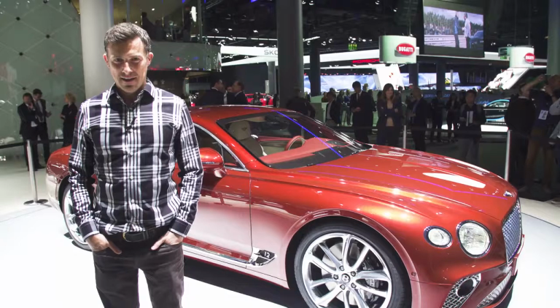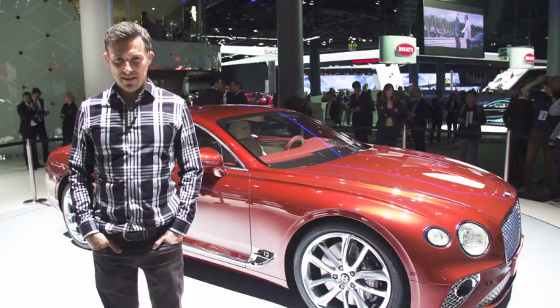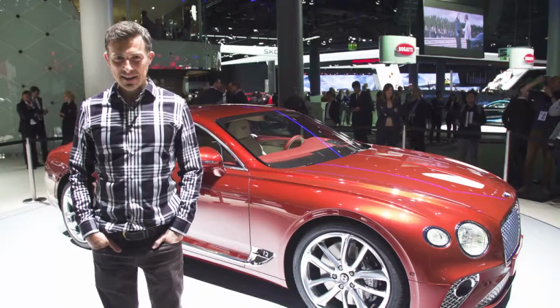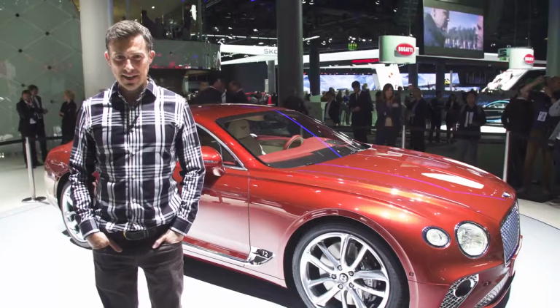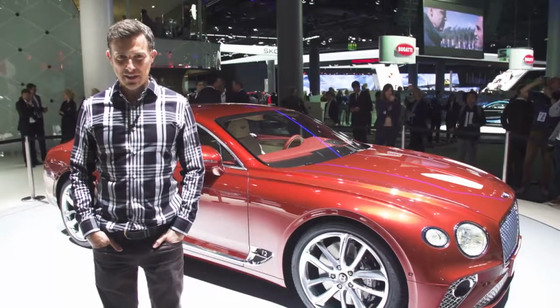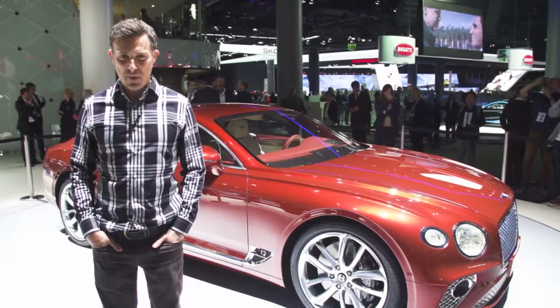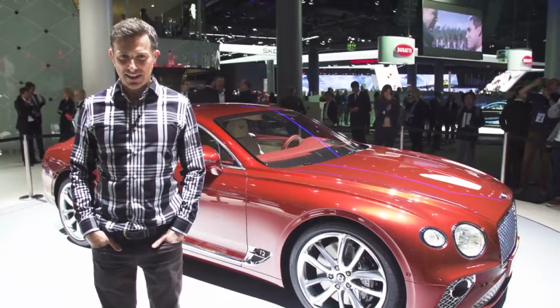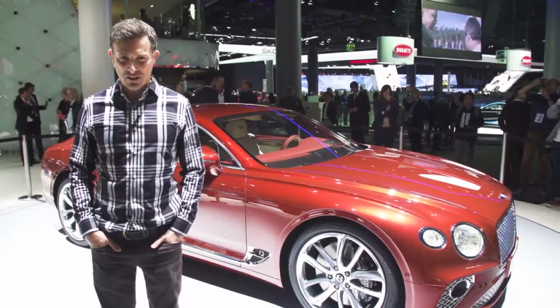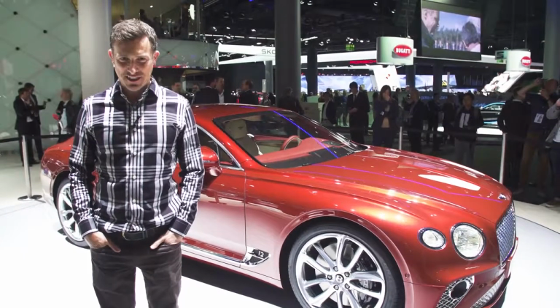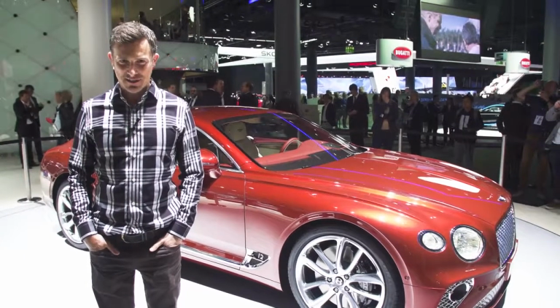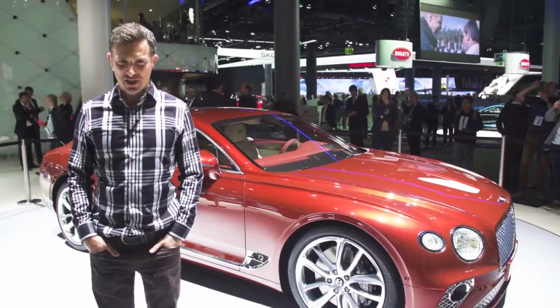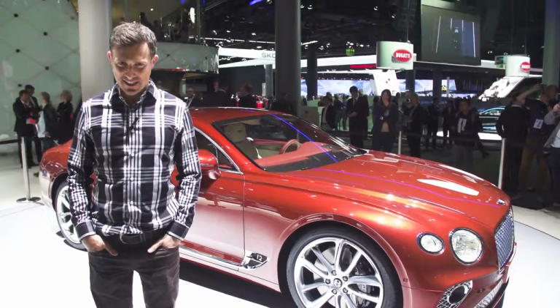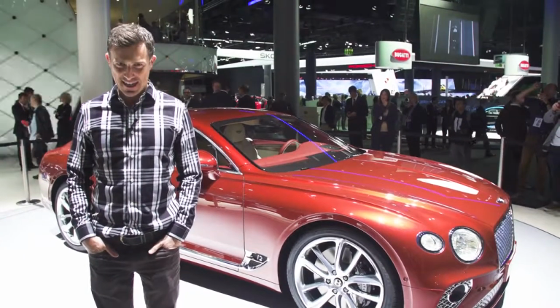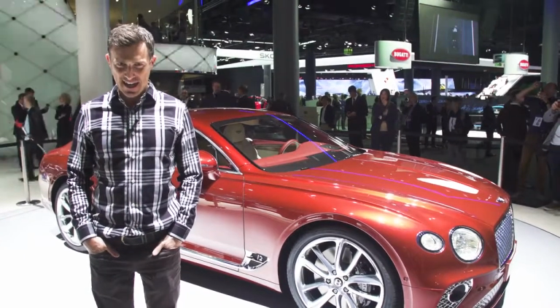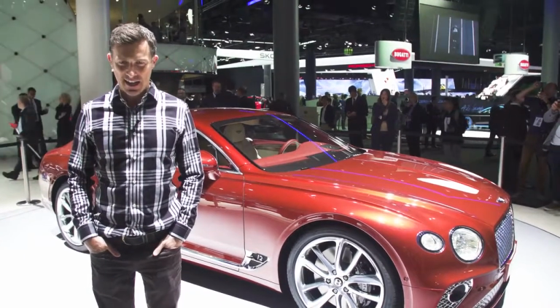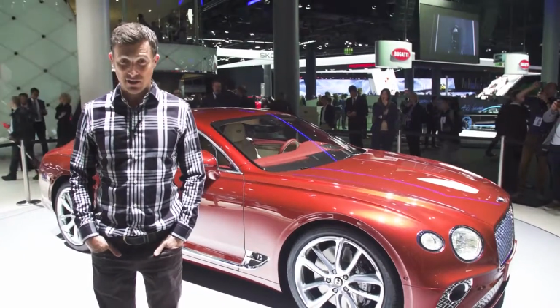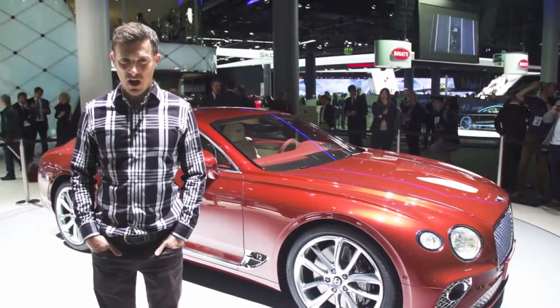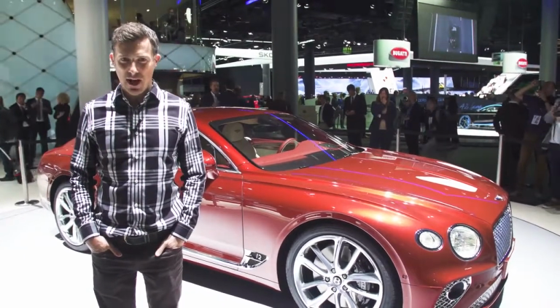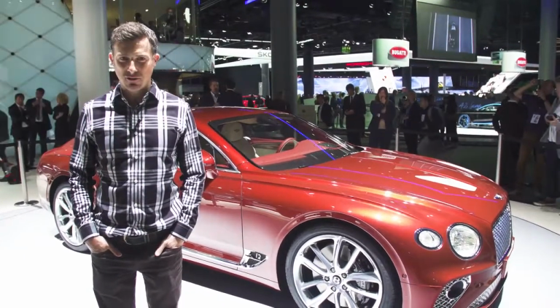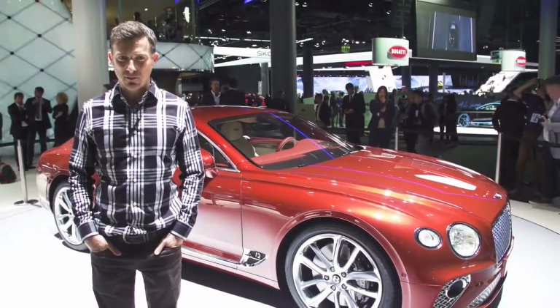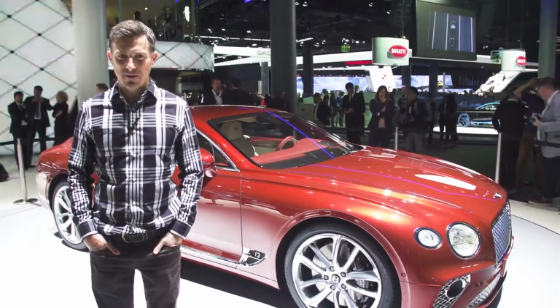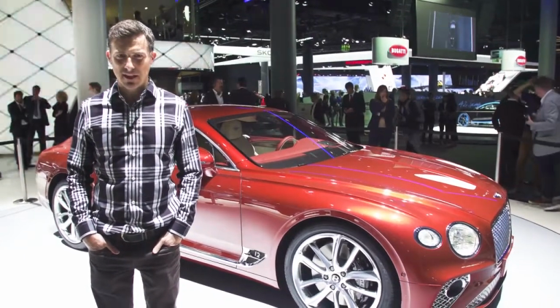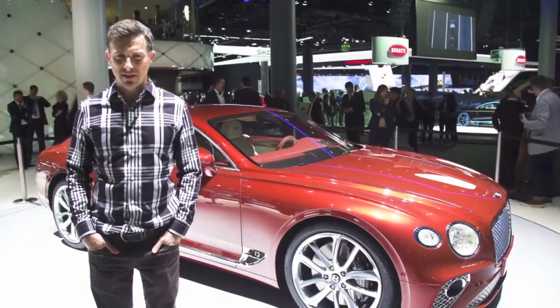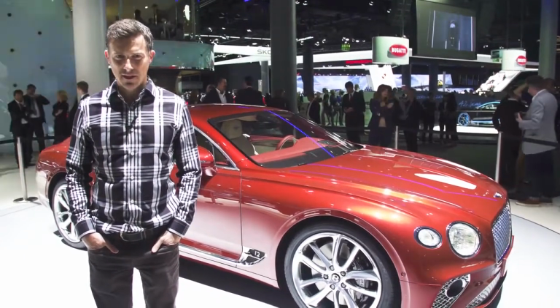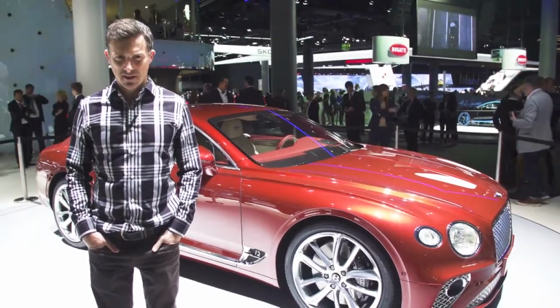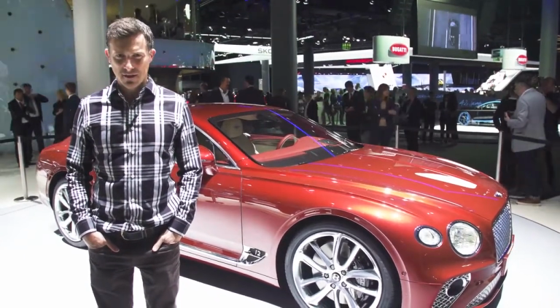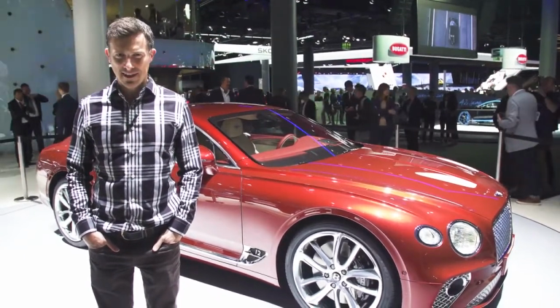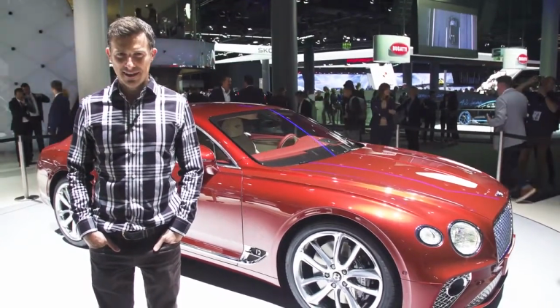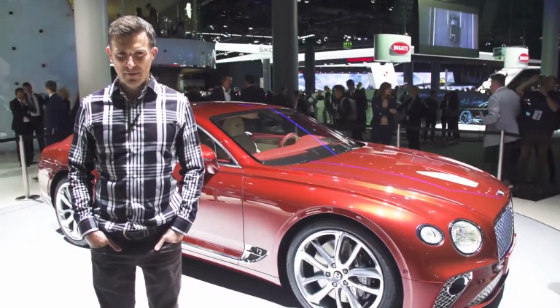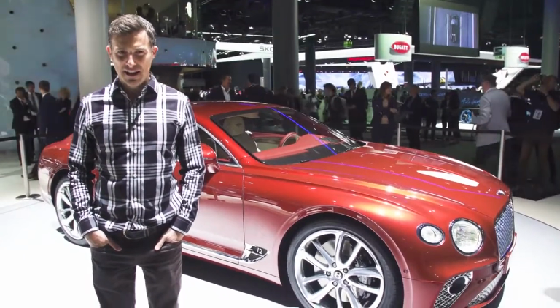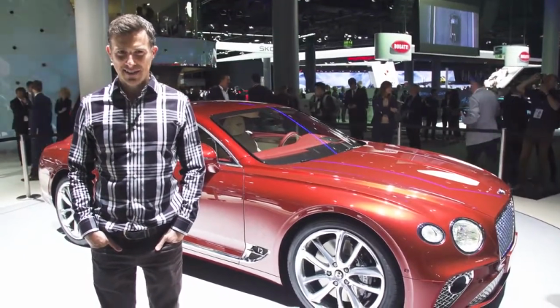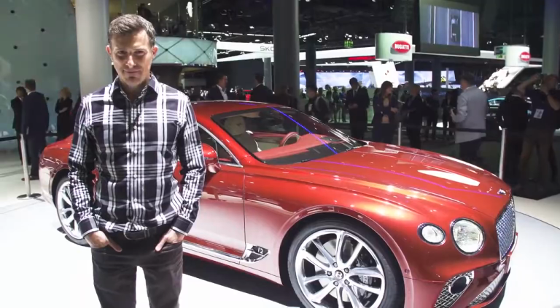This is the new Bentley Continental GT. Here are the top 10 things you need to know about it.